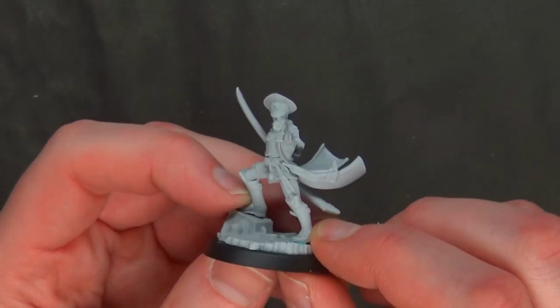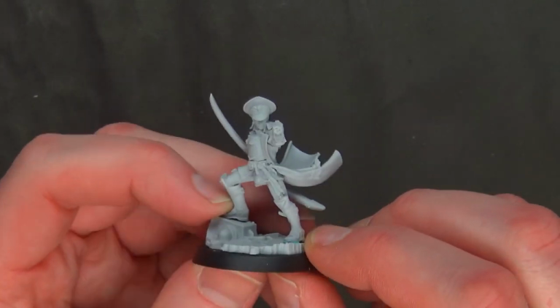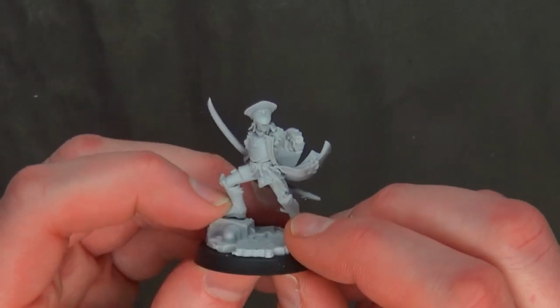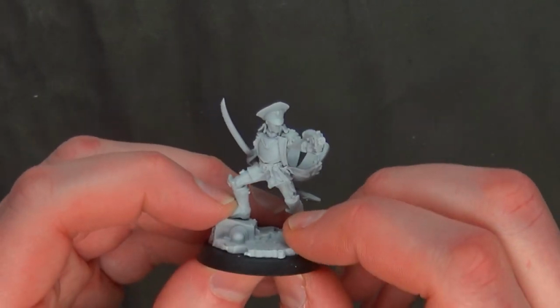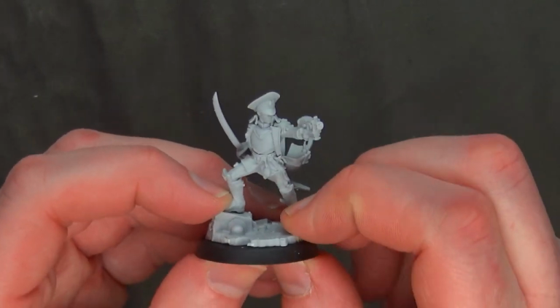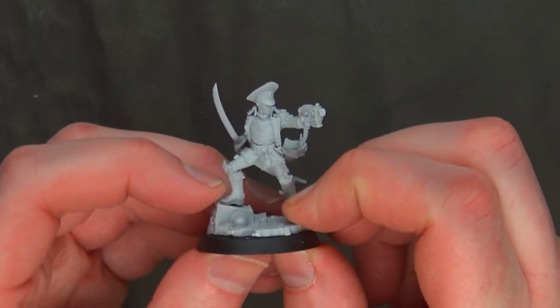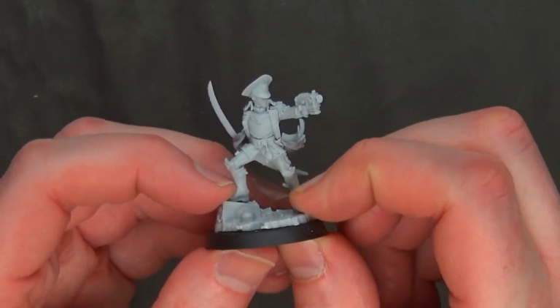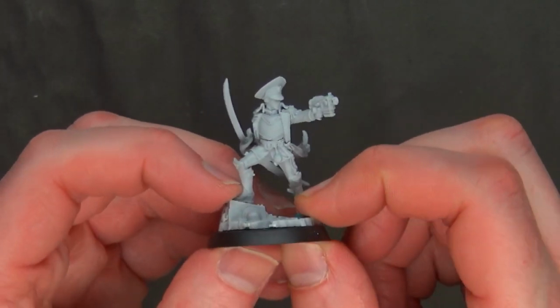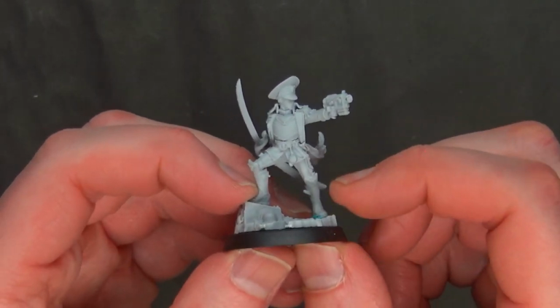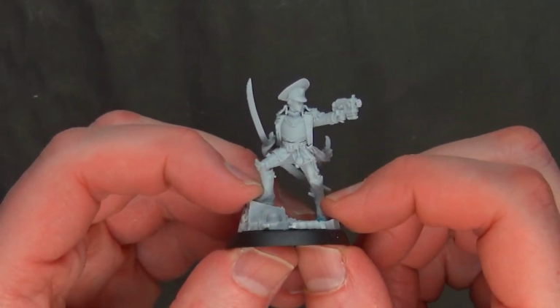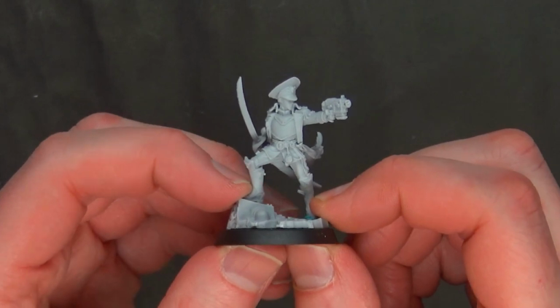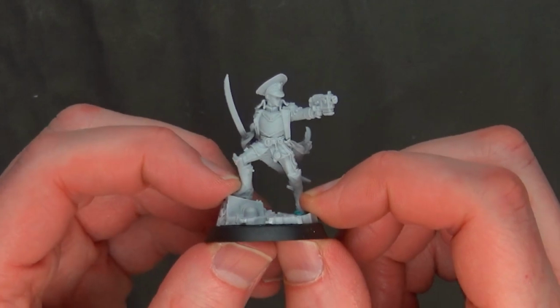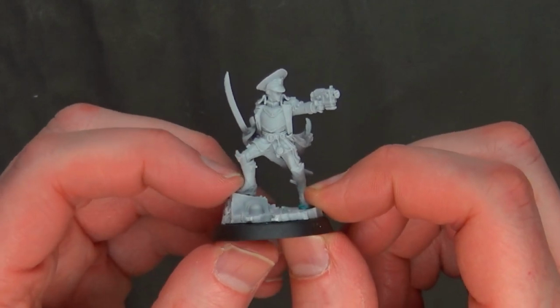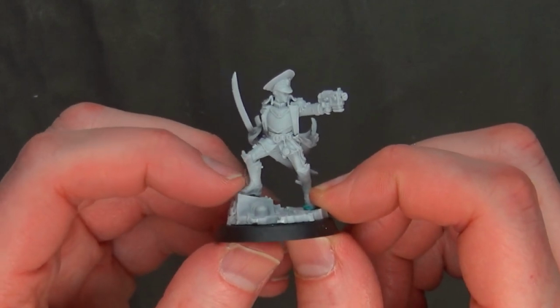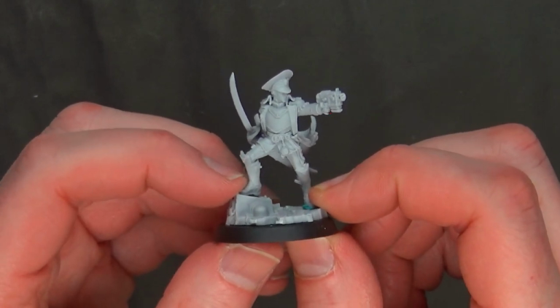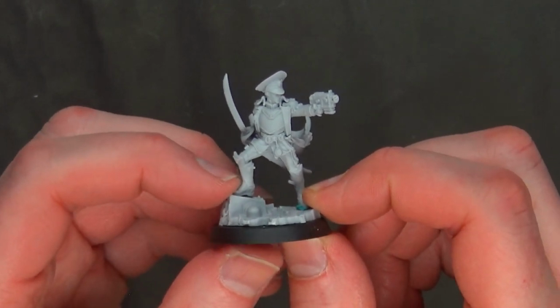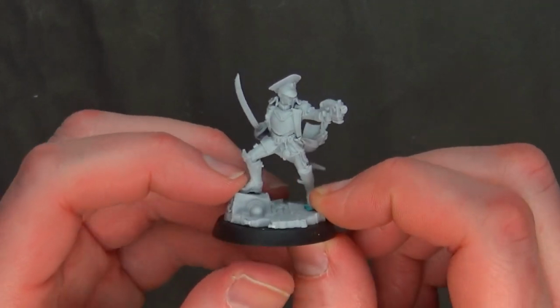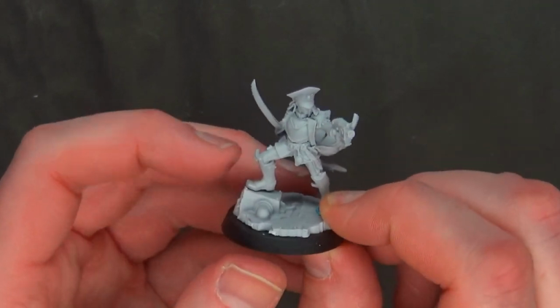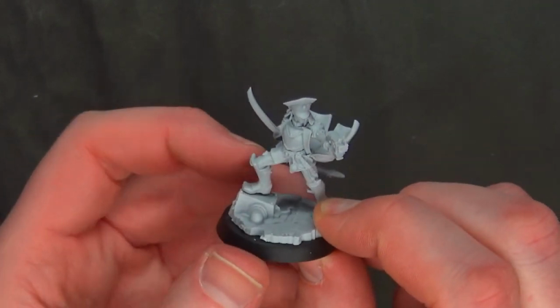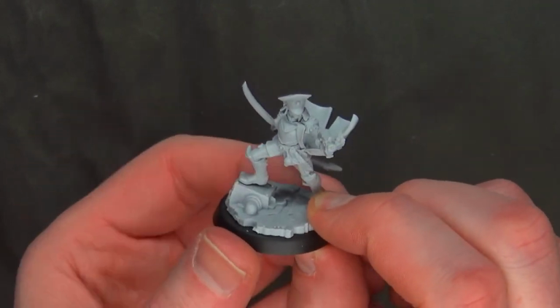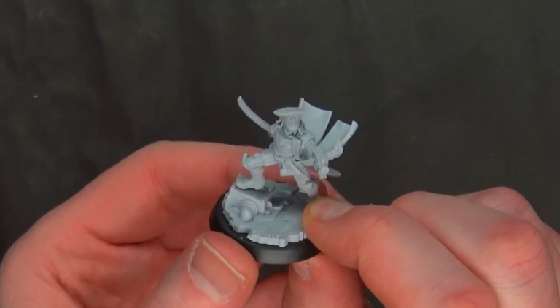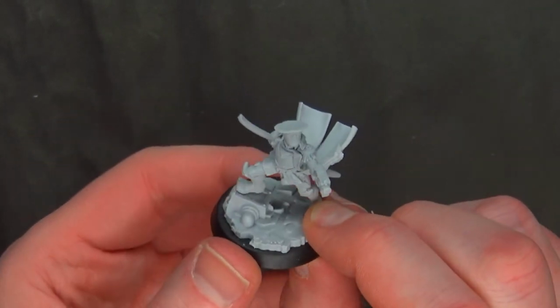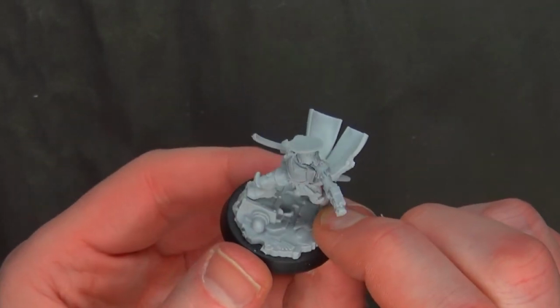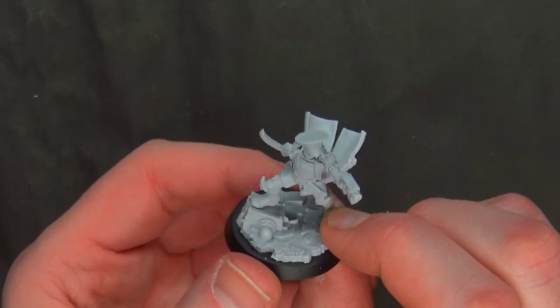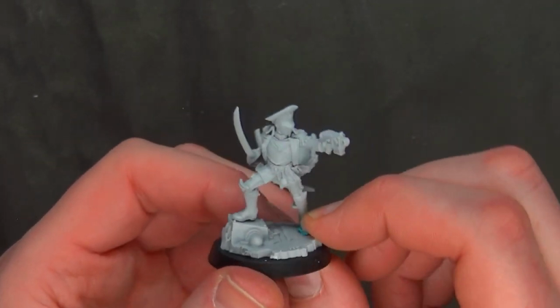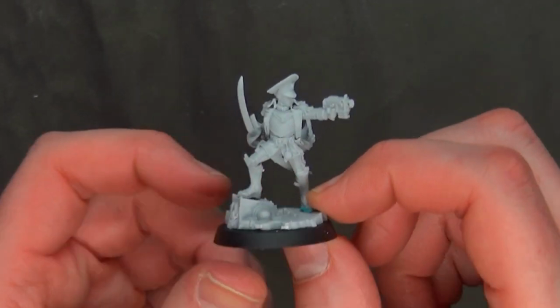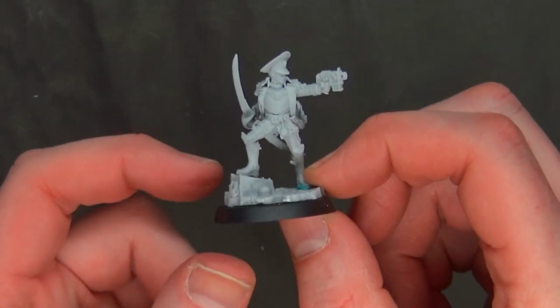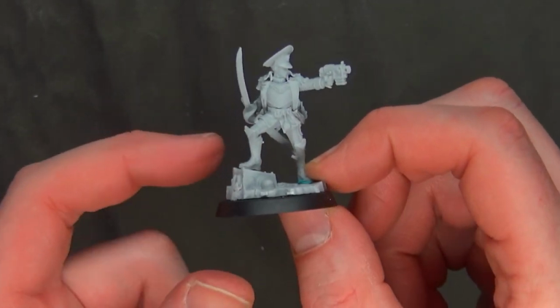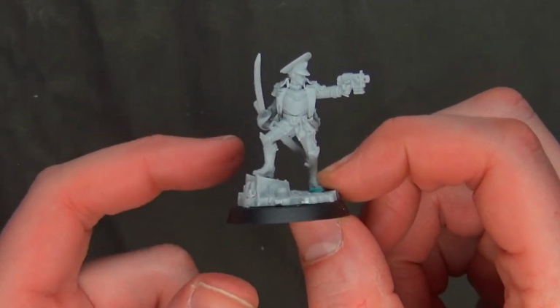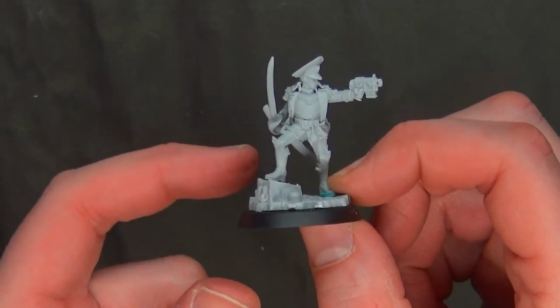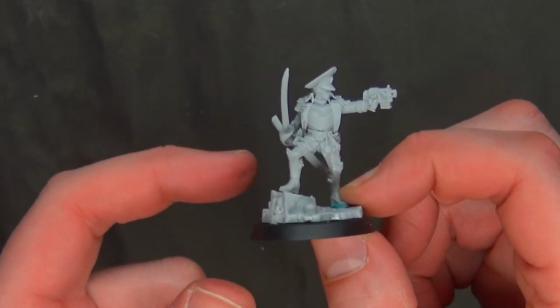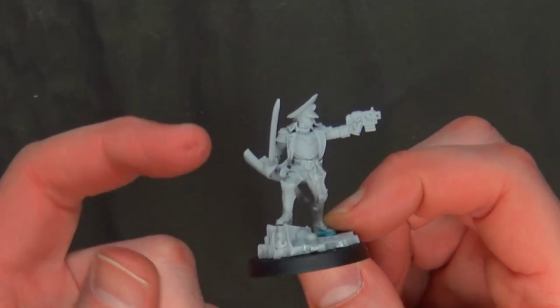We've gone over her rules and shown you how to assemble her. Just watch out for those gotchas.